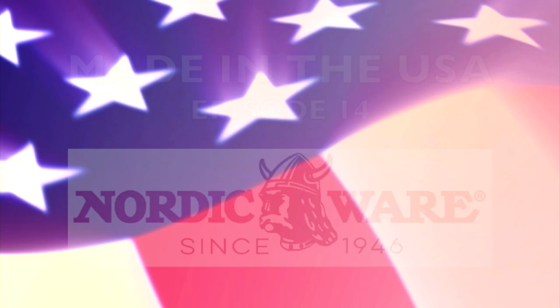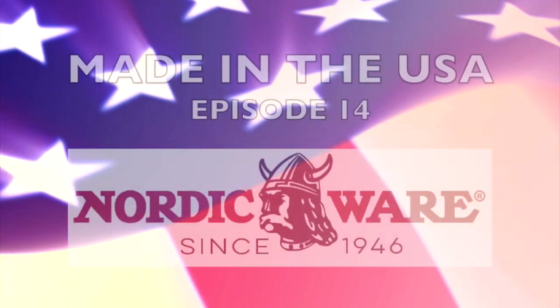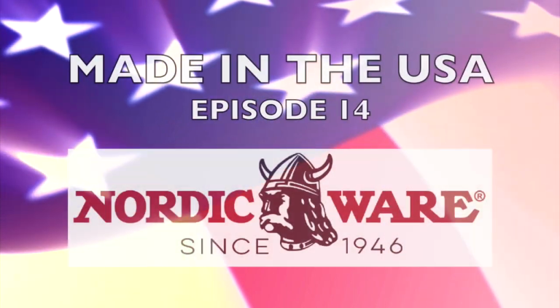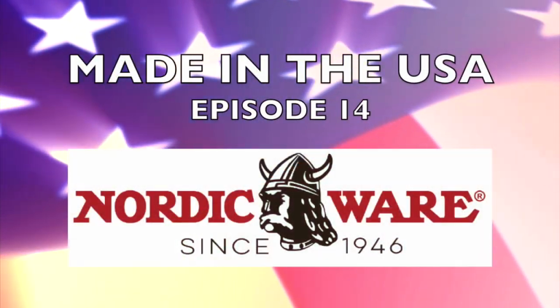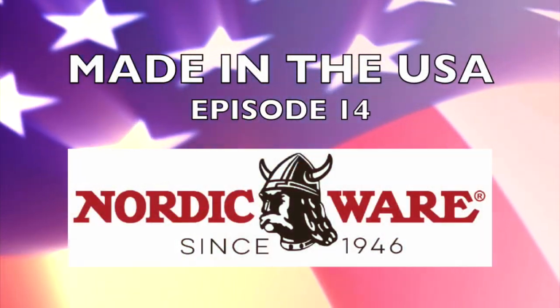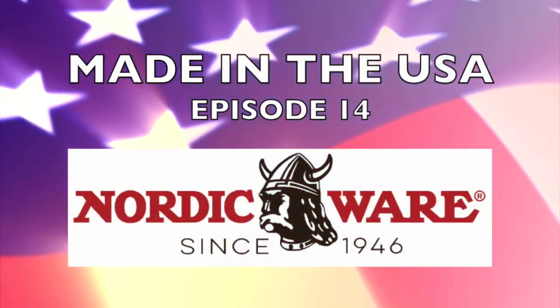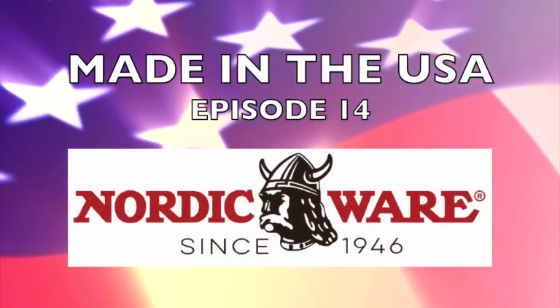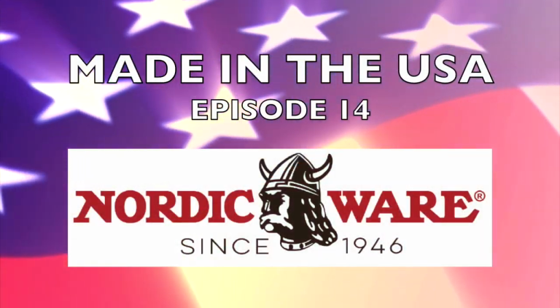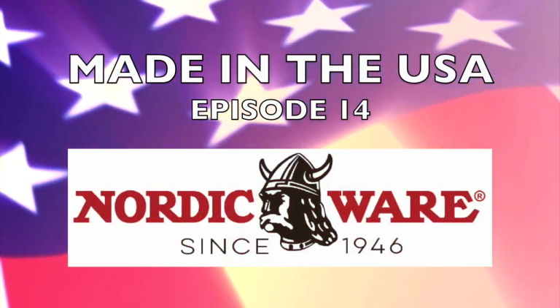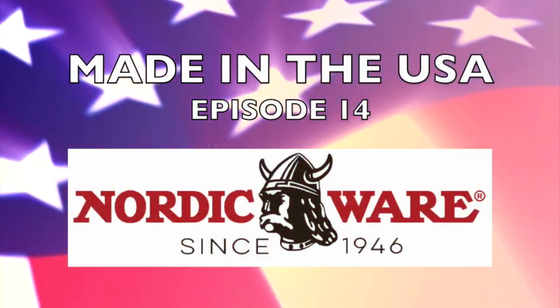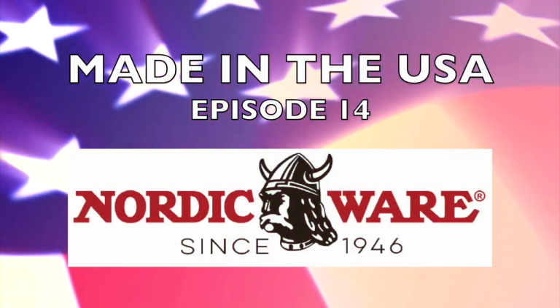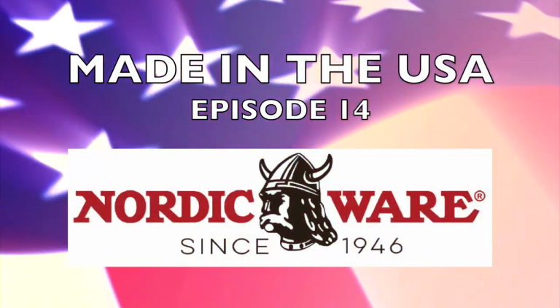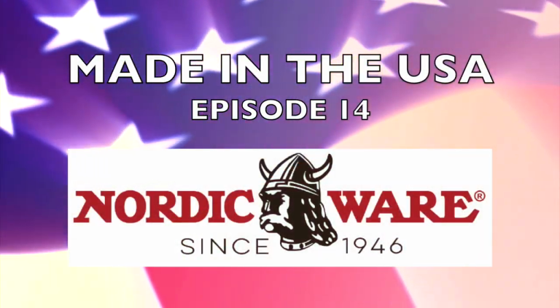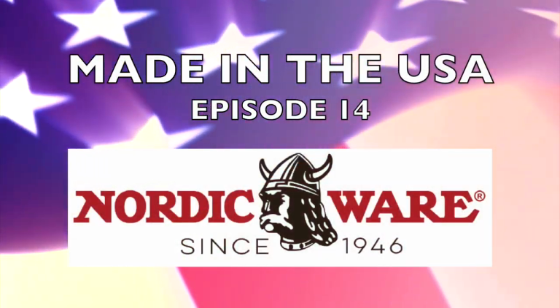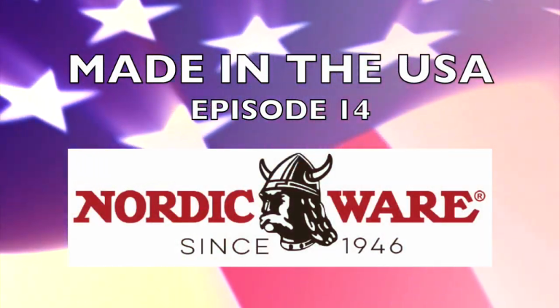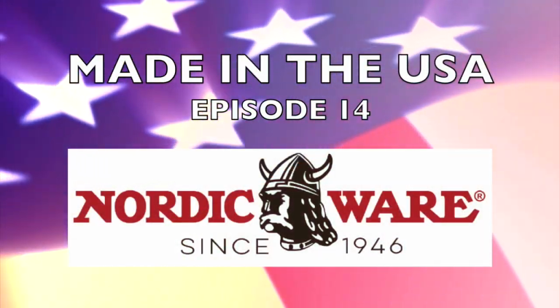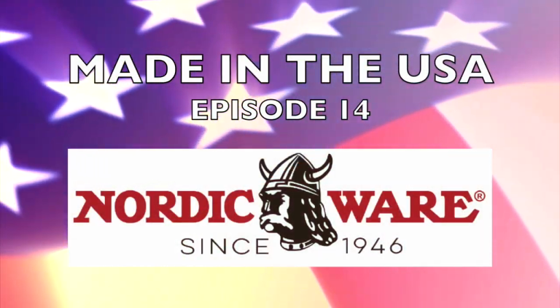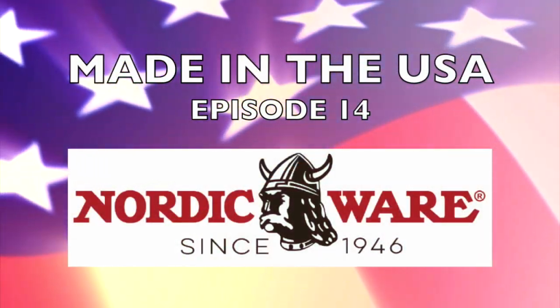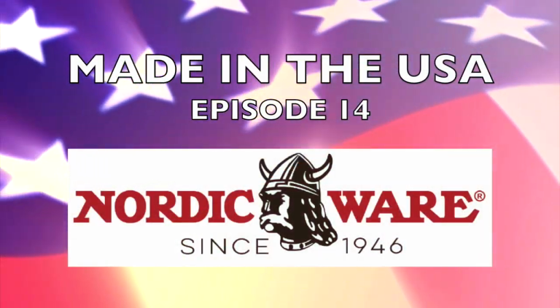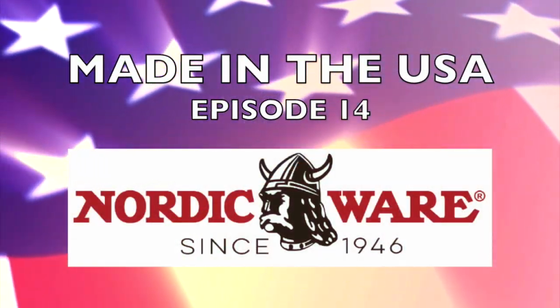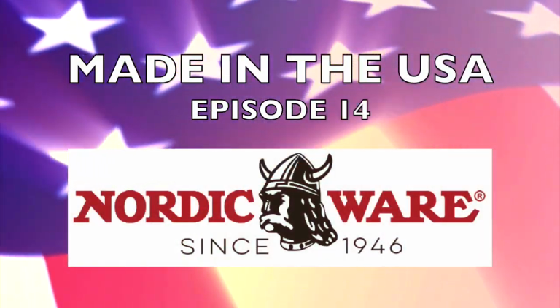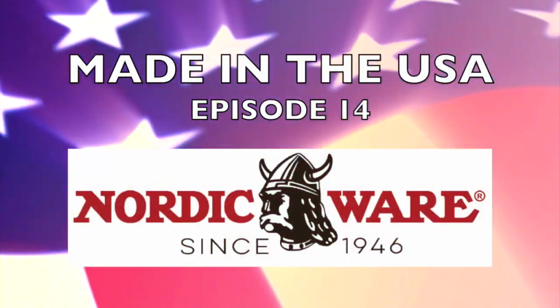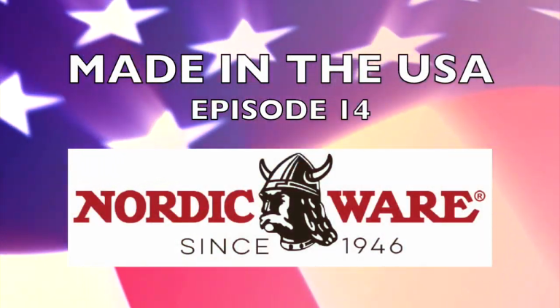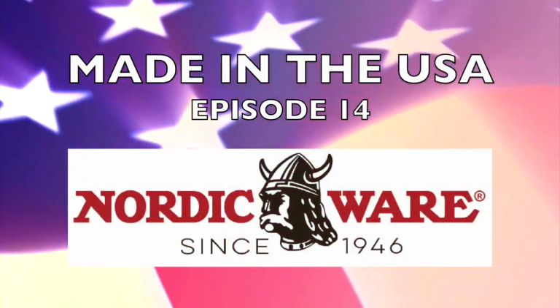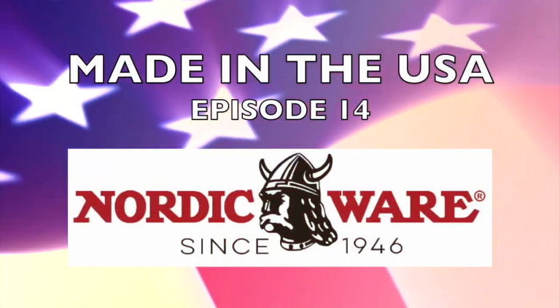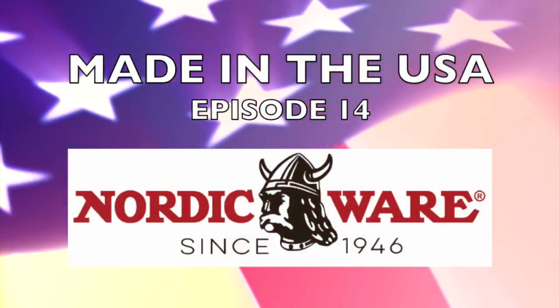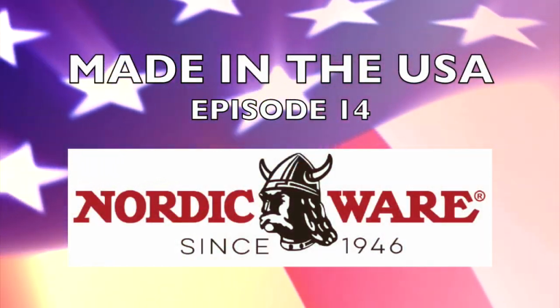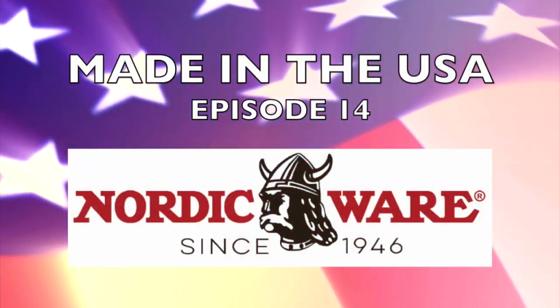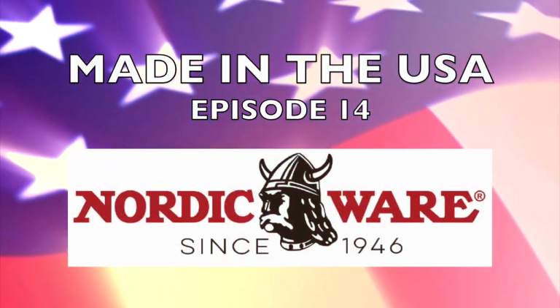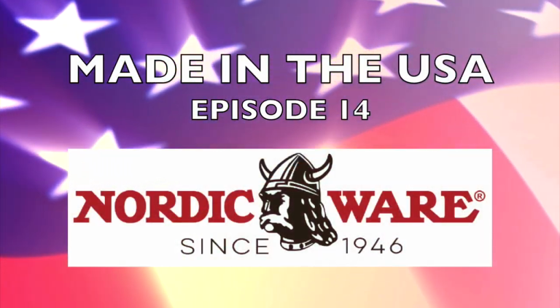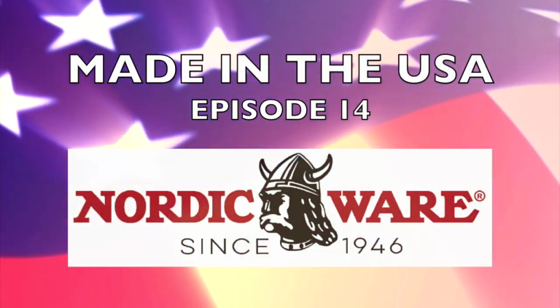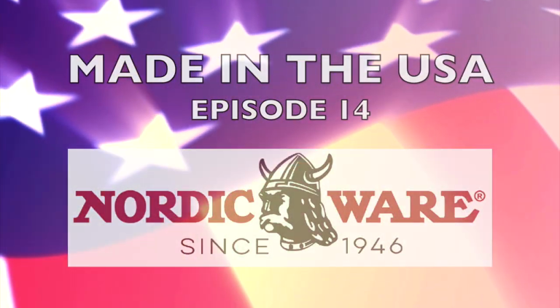Today I want to share my Aluminum Baking Pans by Nordic Ware.